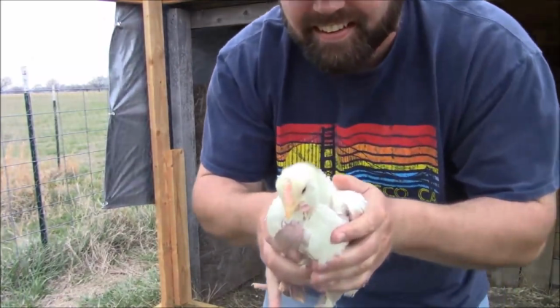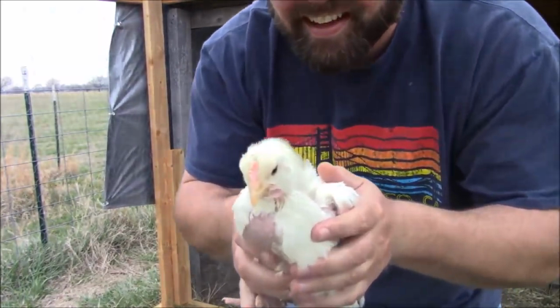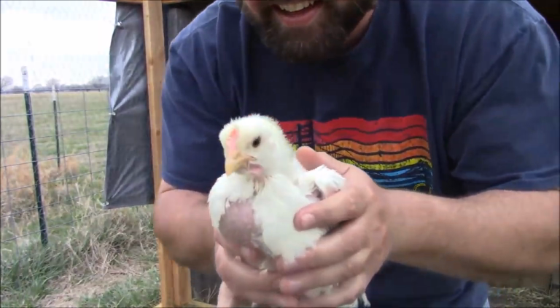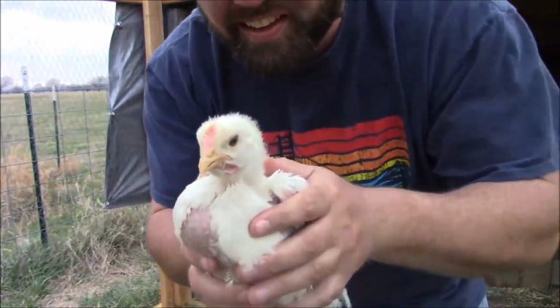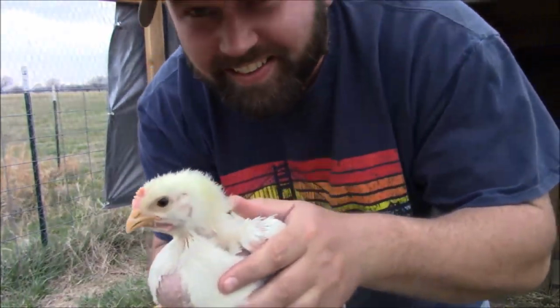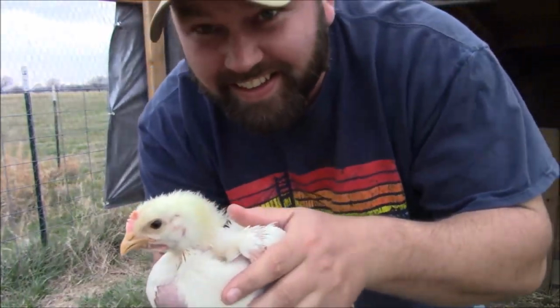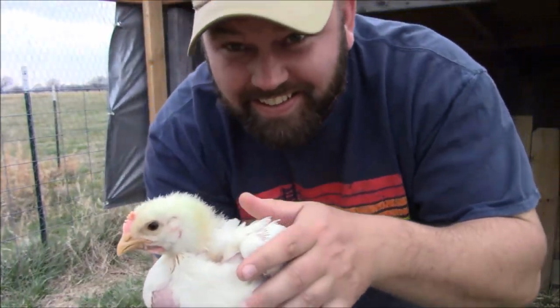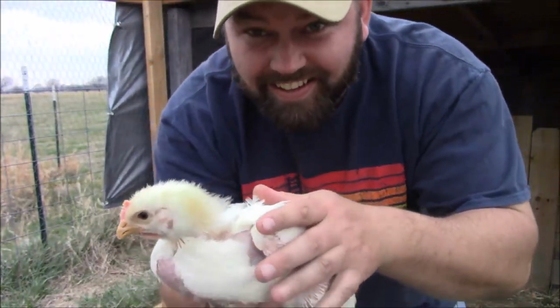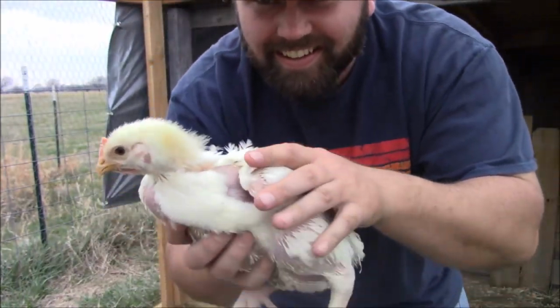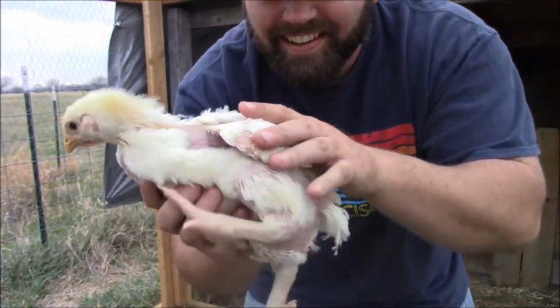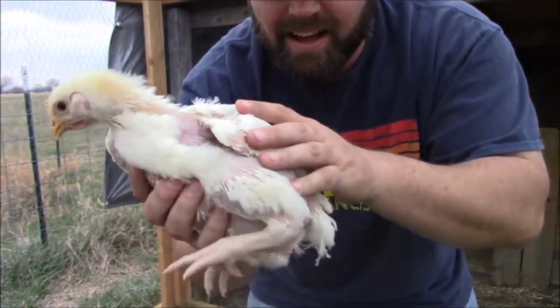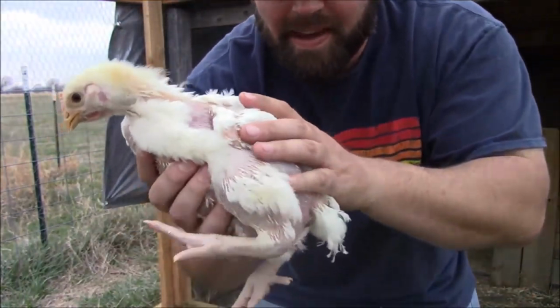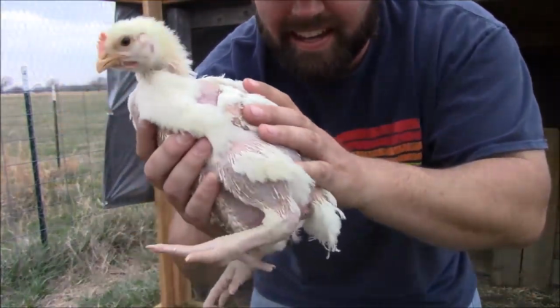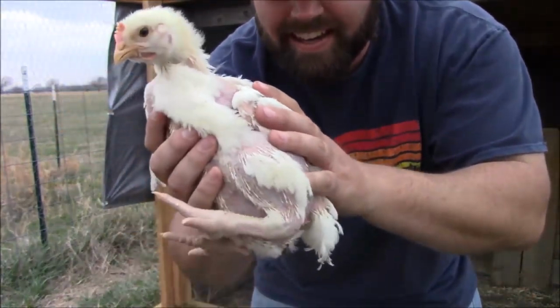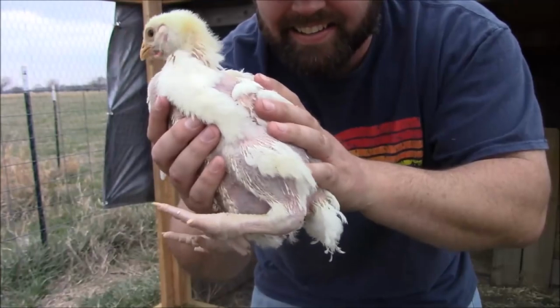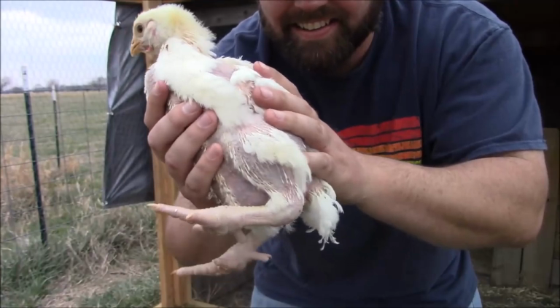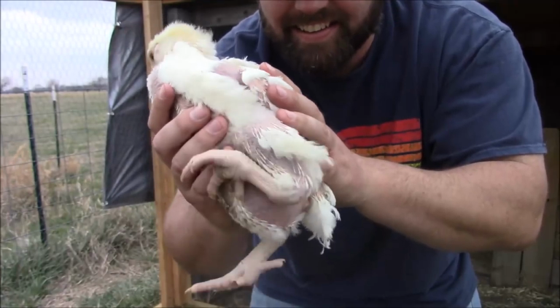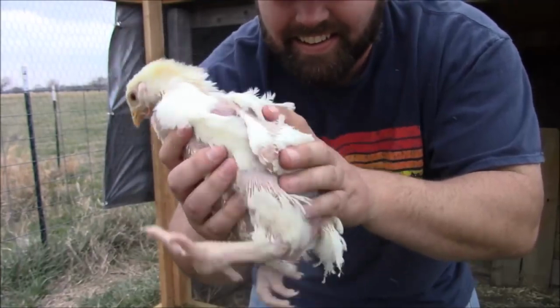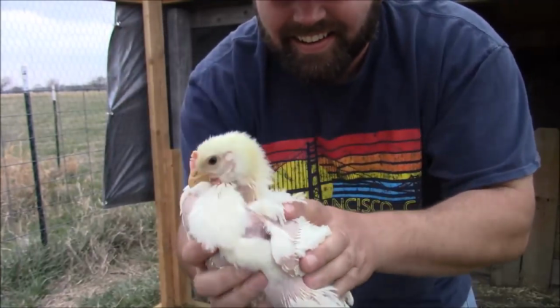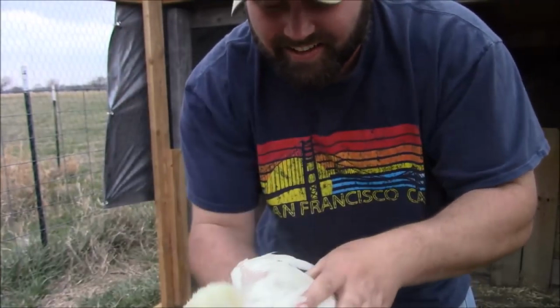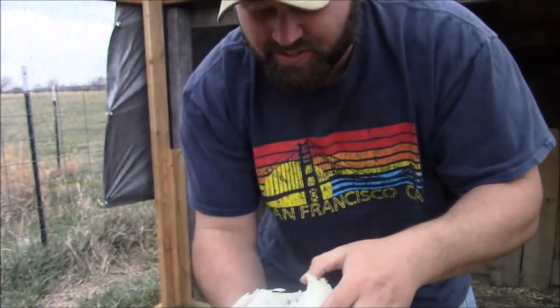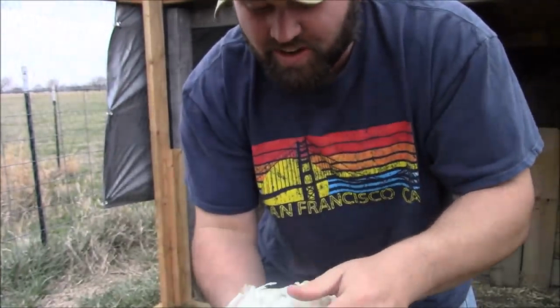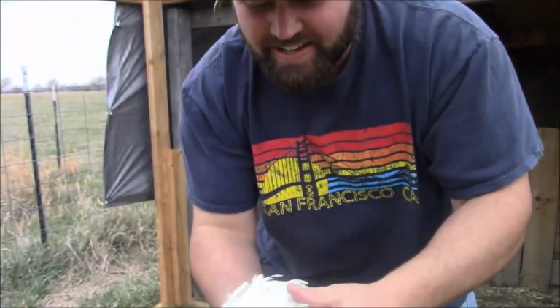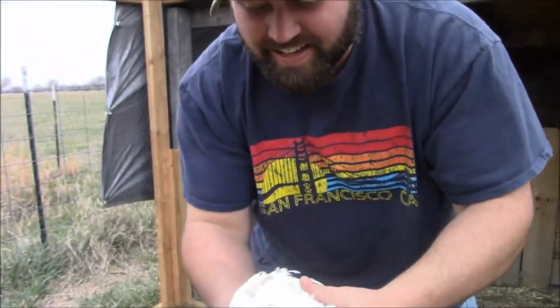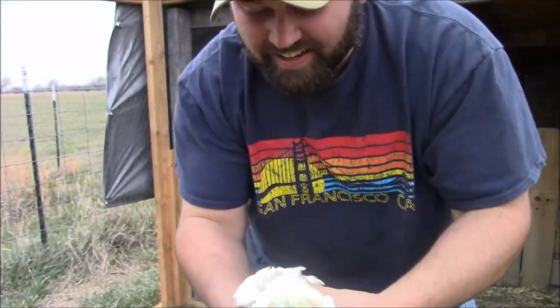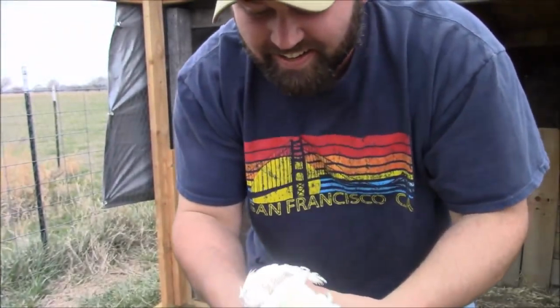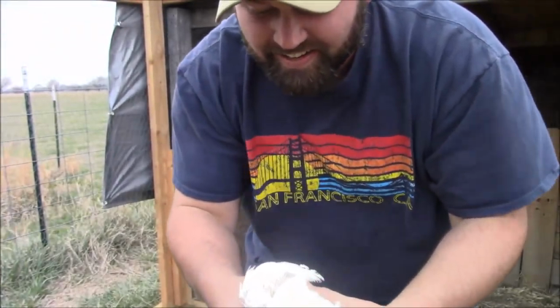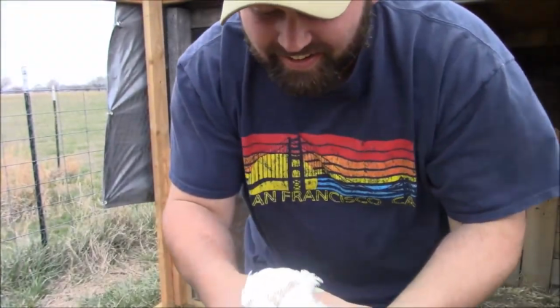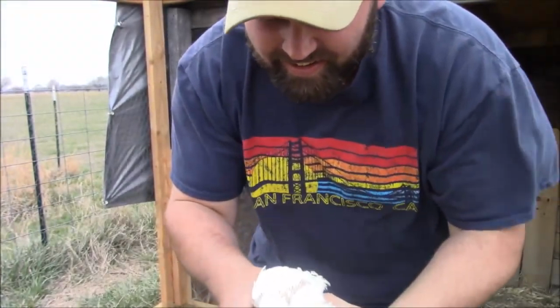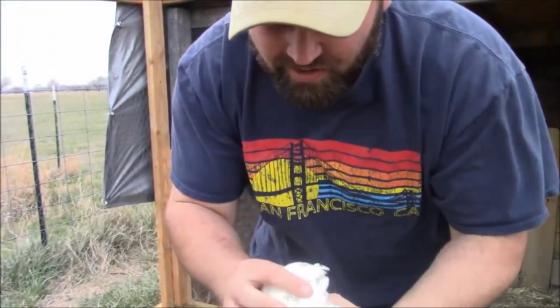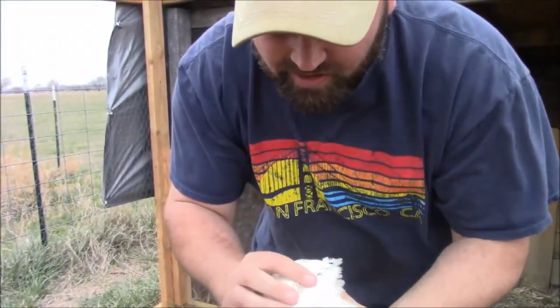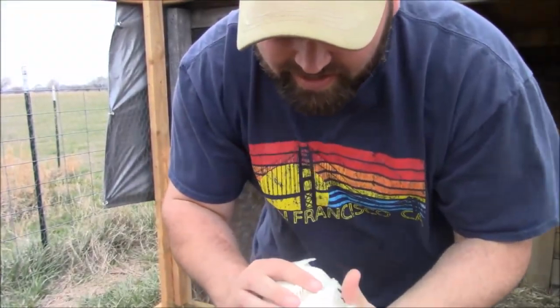Look at this! Look how big it is! It's crazy! It's so crazy!